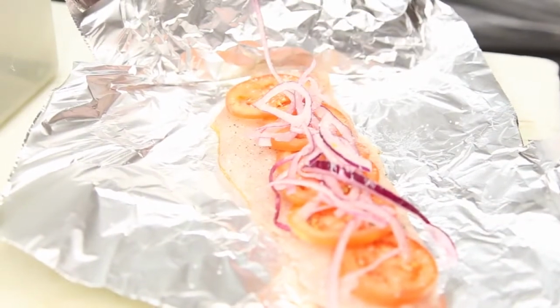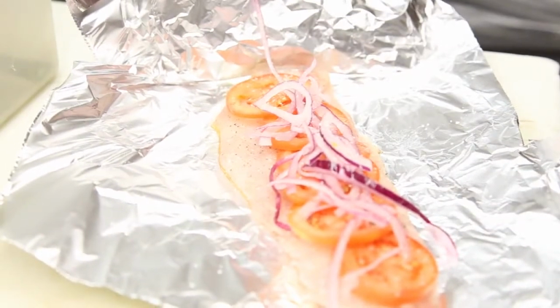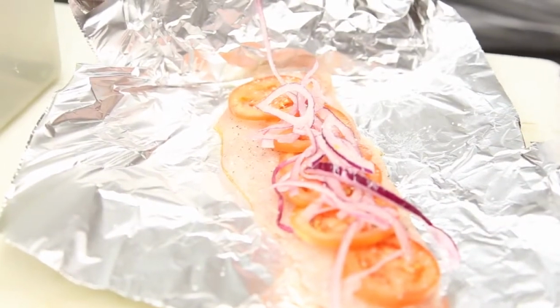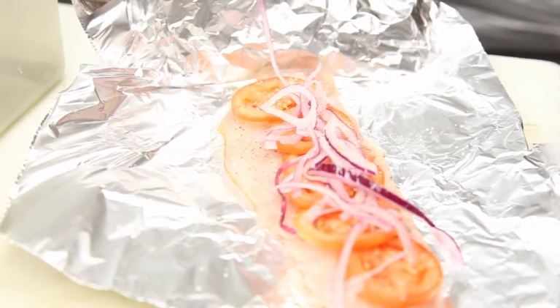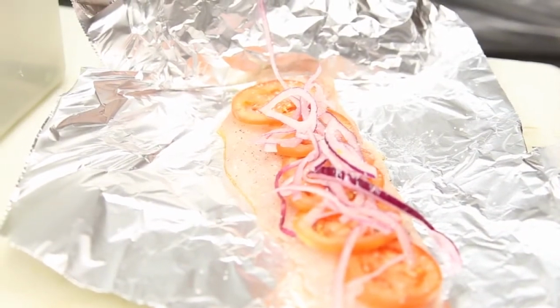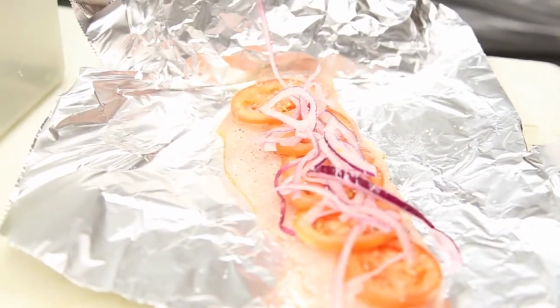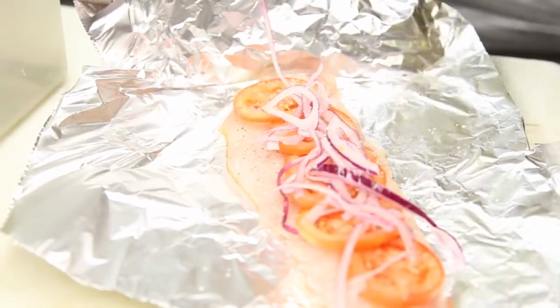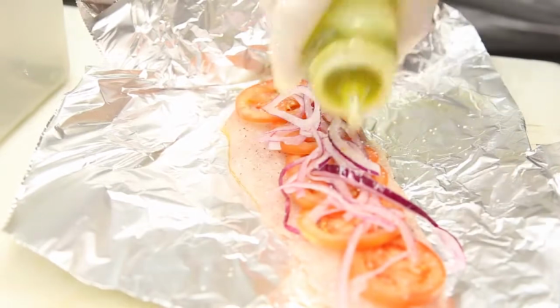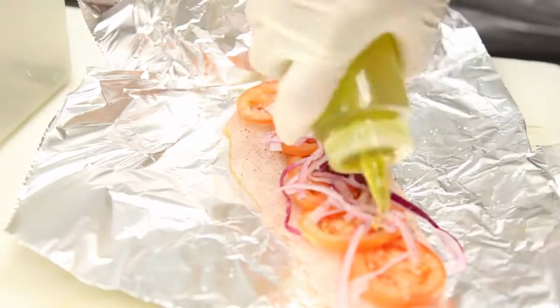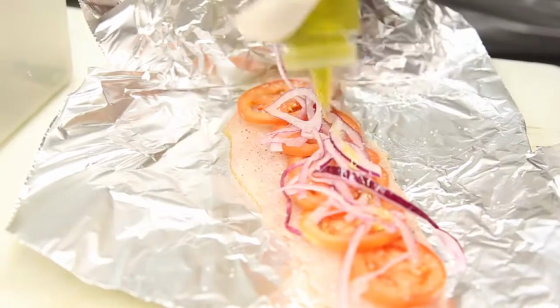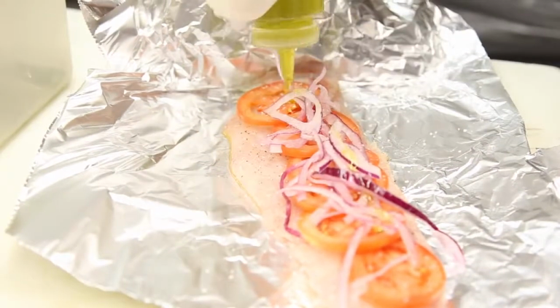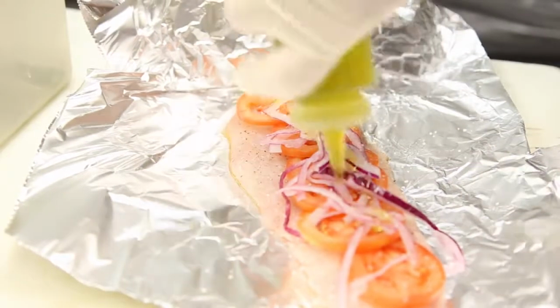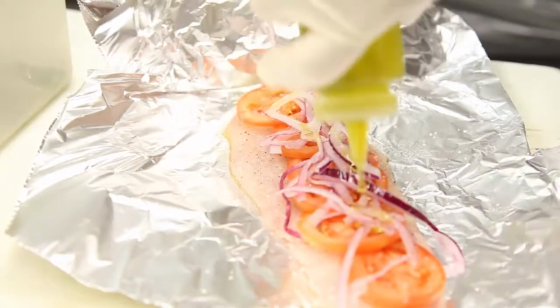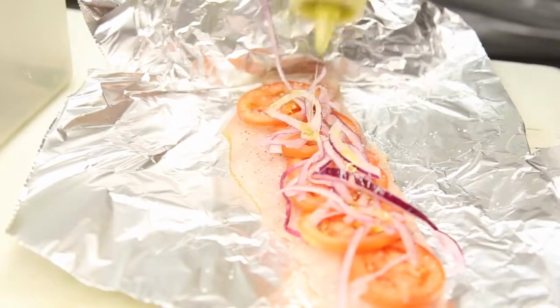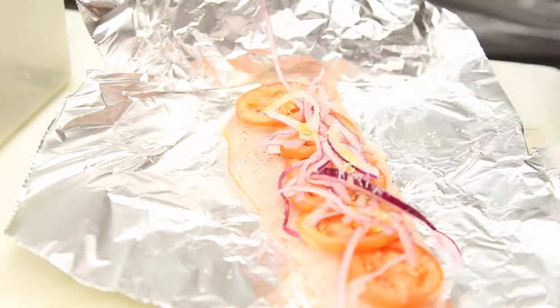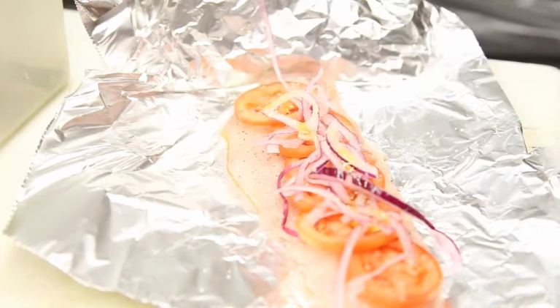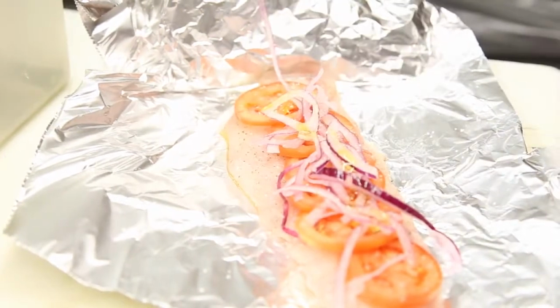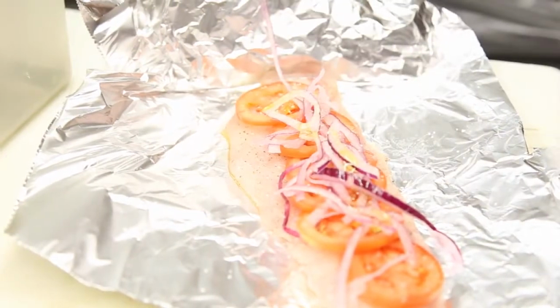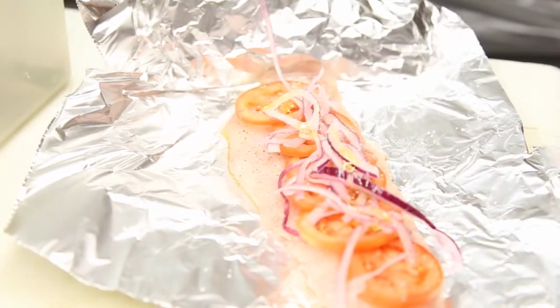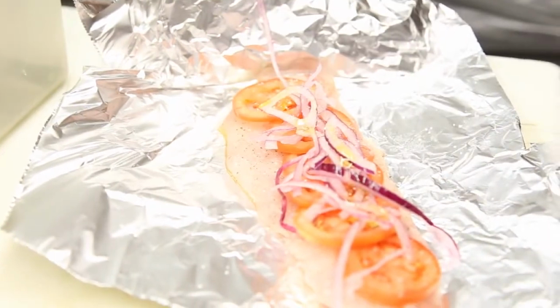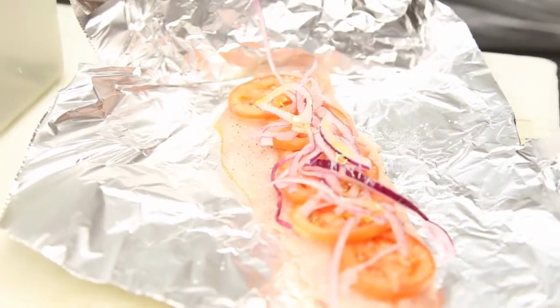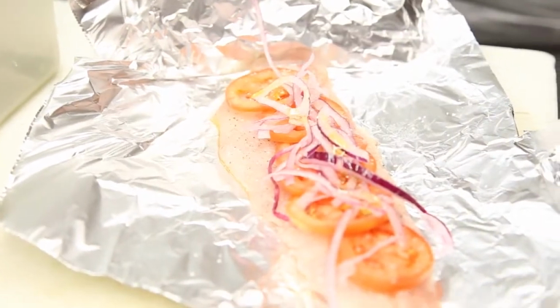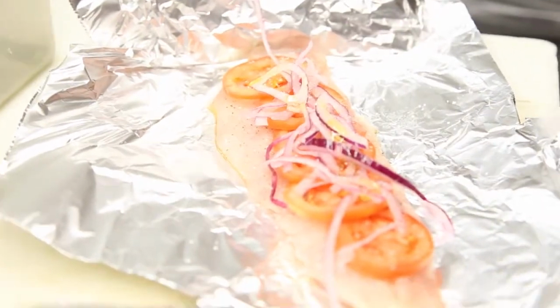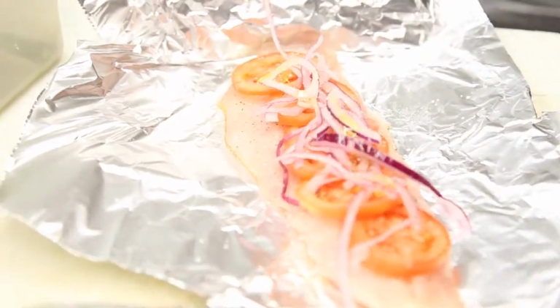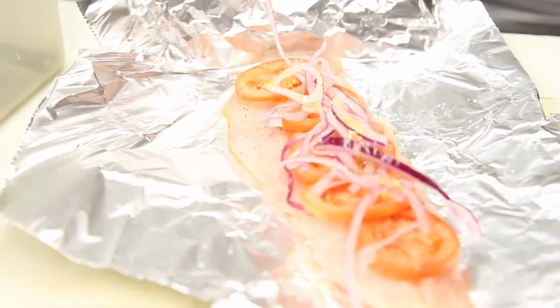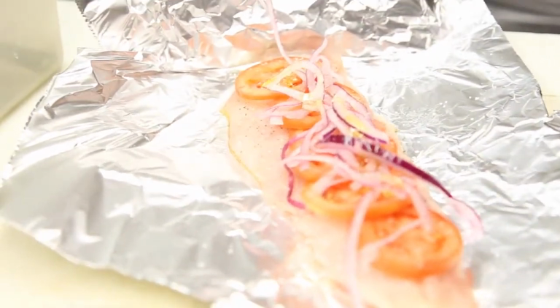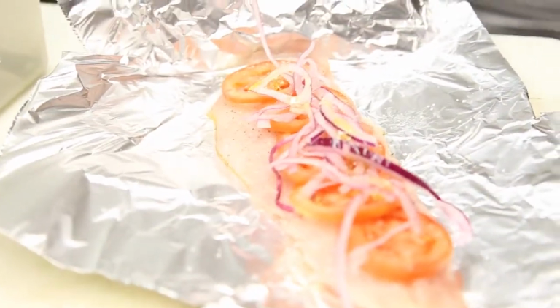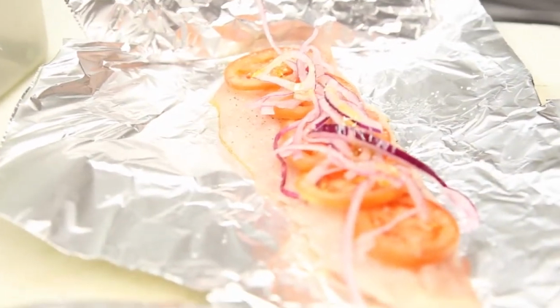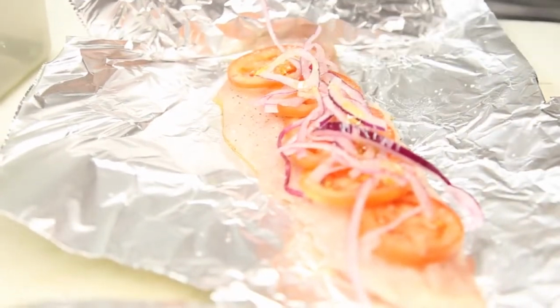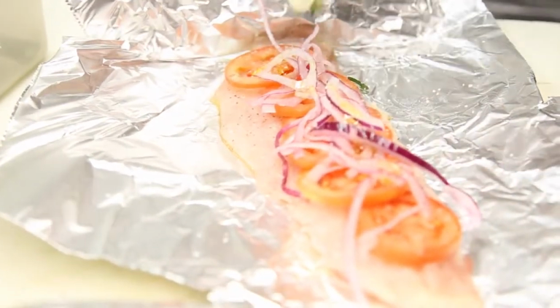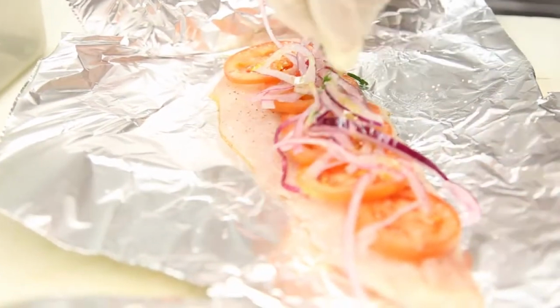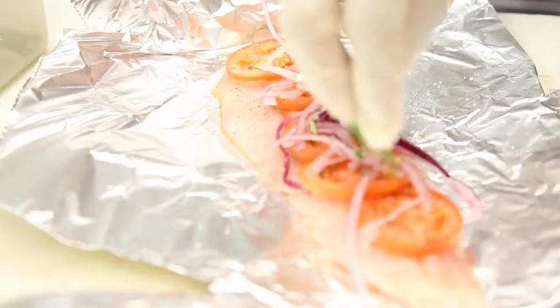This ensures the fish will stay nice and moist. We top it off with some chopped parsley, dill, and rosemary.